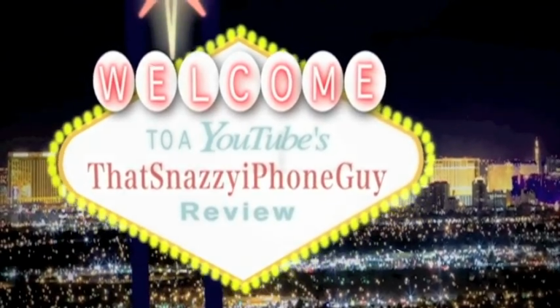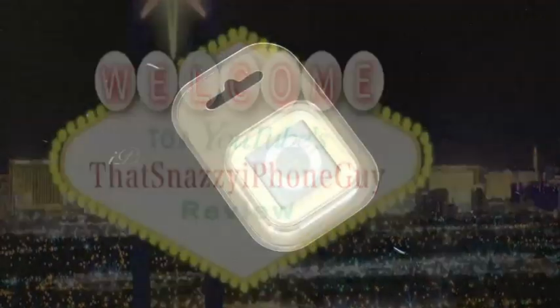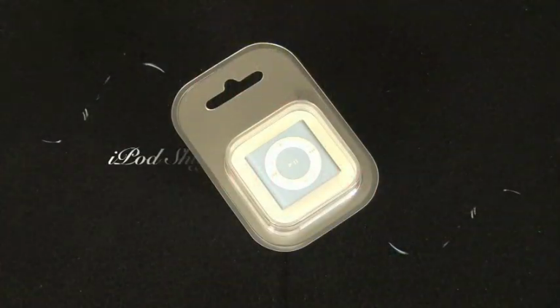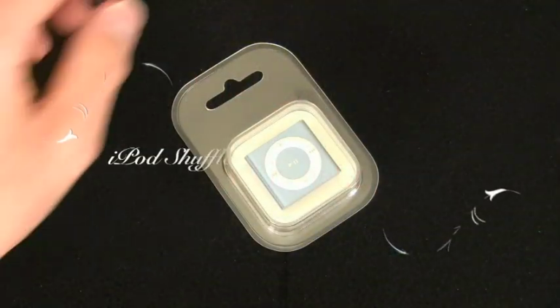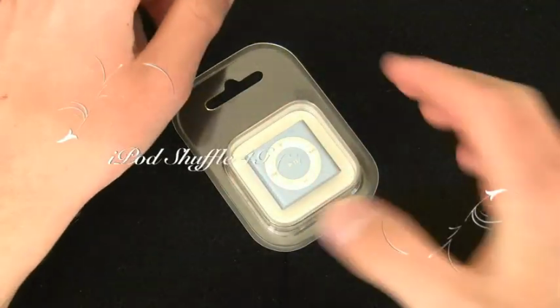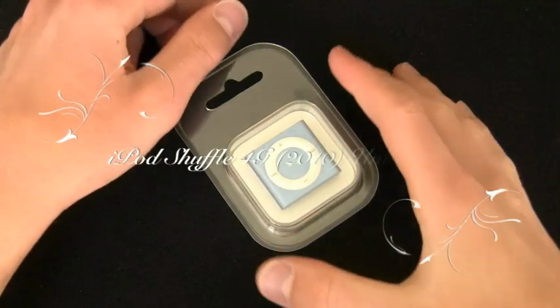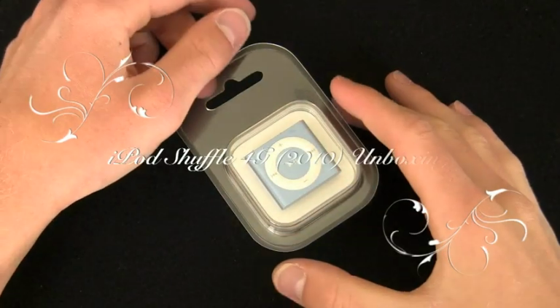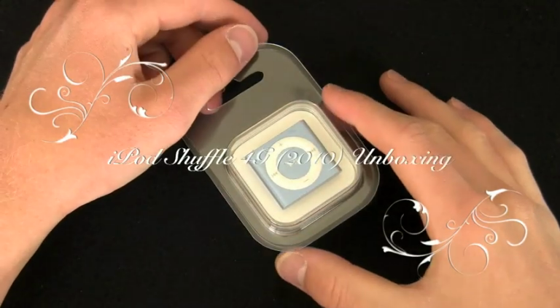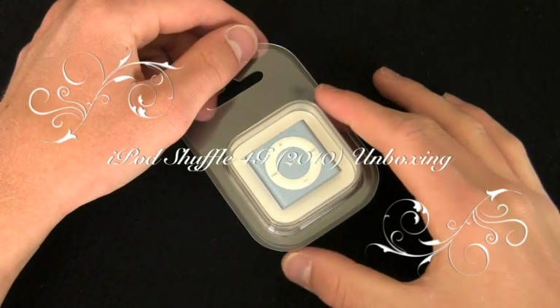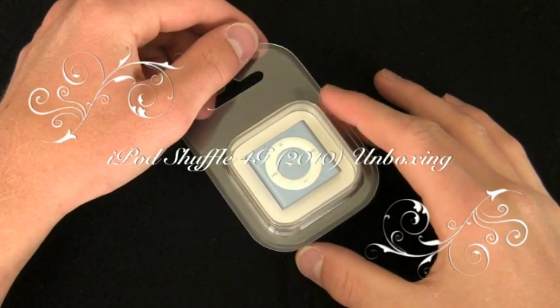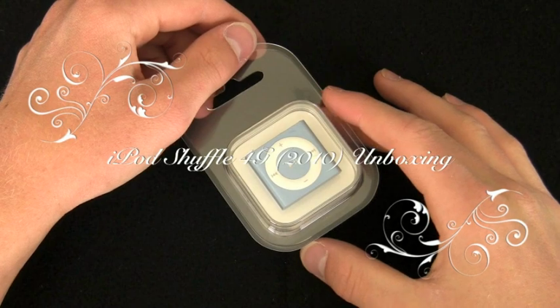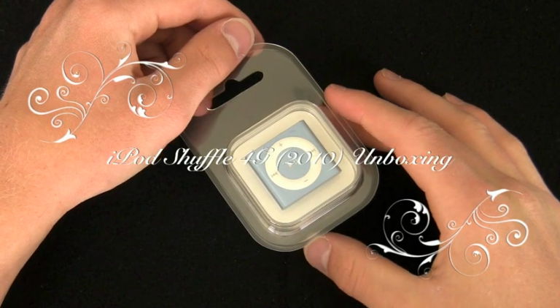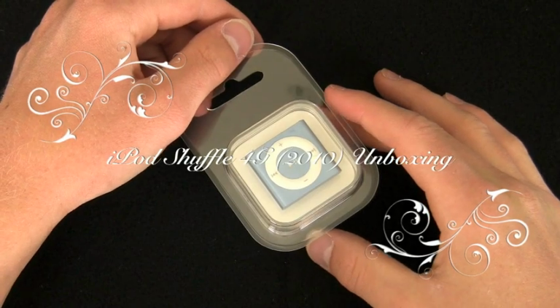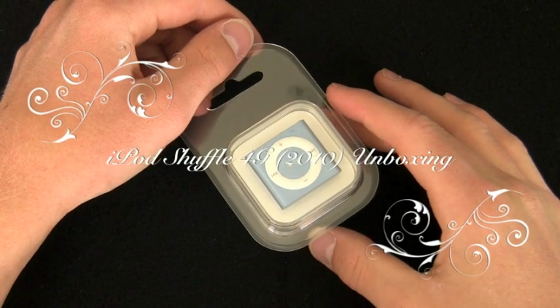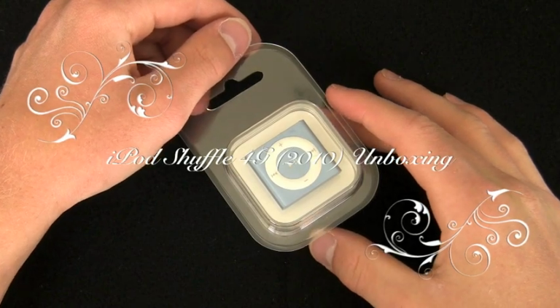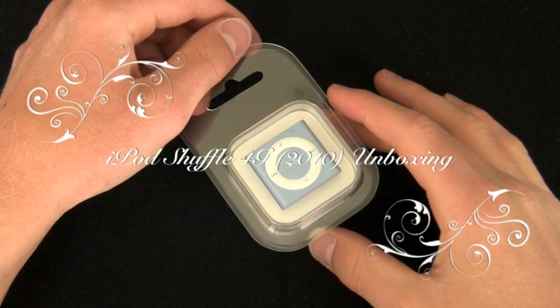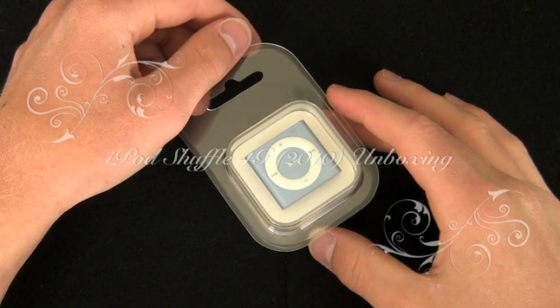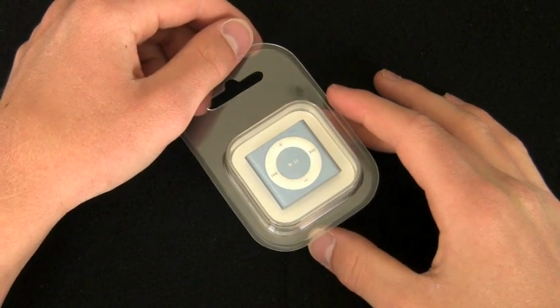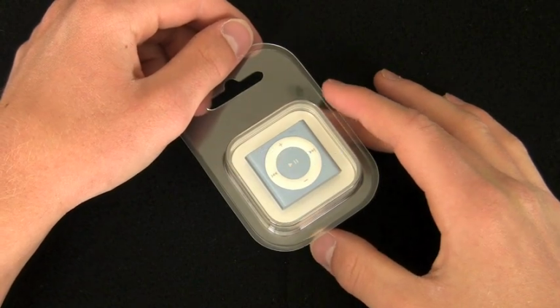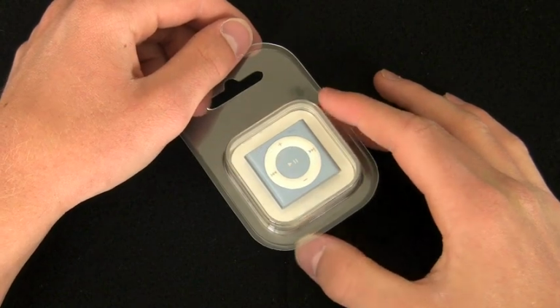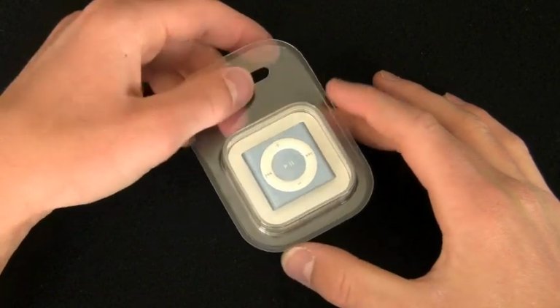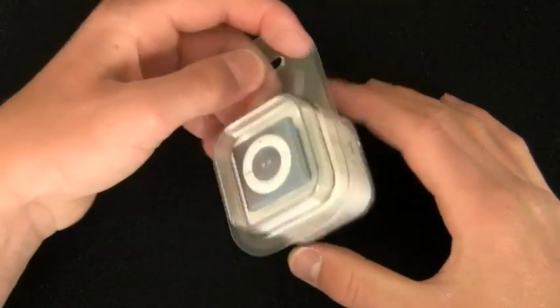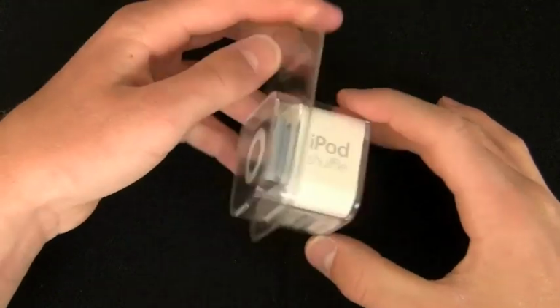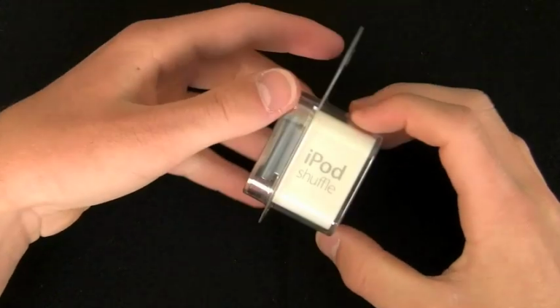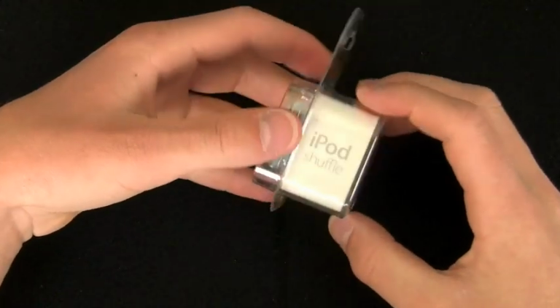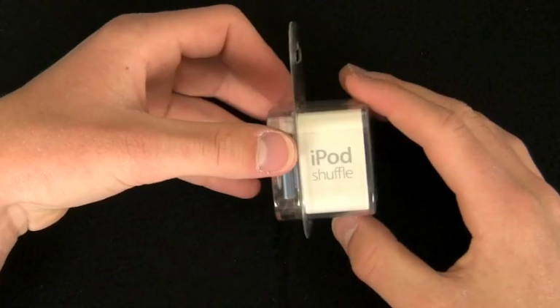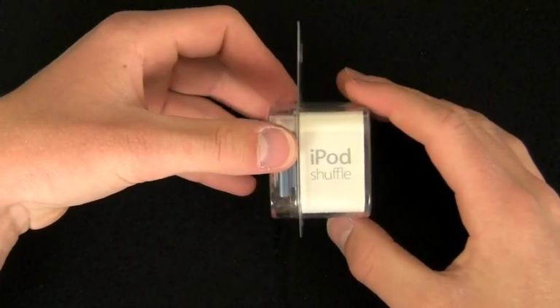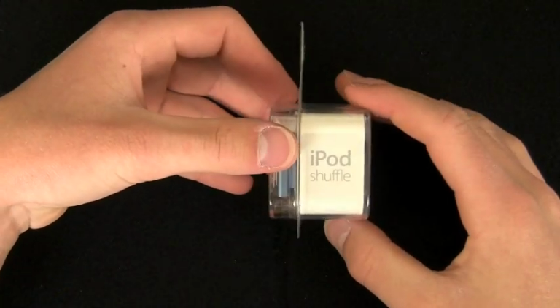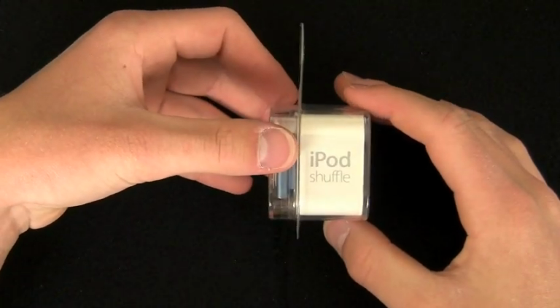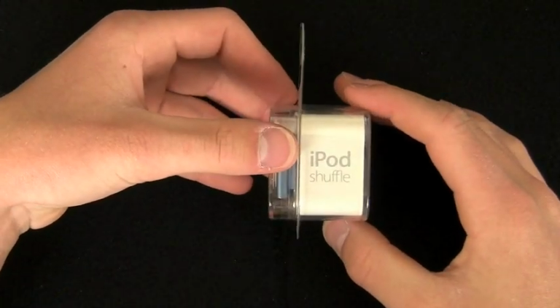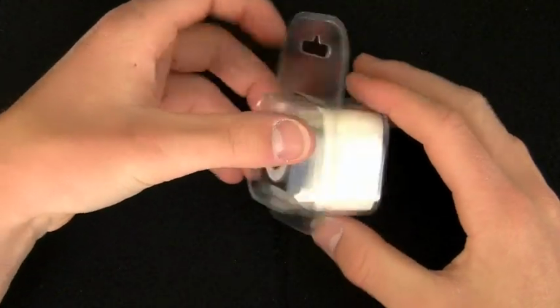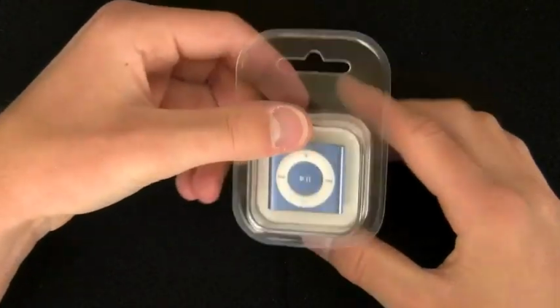Hello YouTube, this is Quinn, that snazzy iPhone guy, and this is the unboxing video of the iPod Shuffle fourth generation.